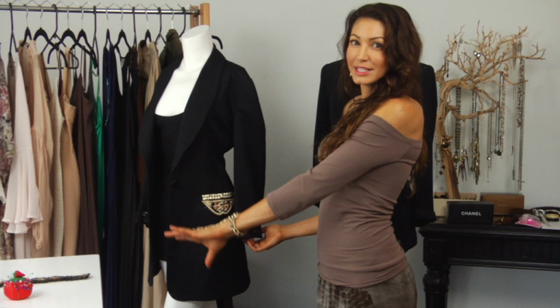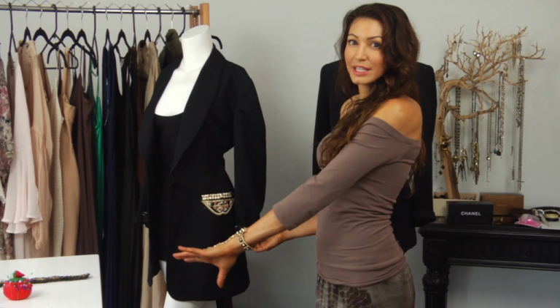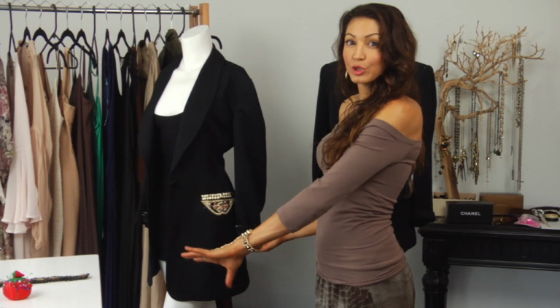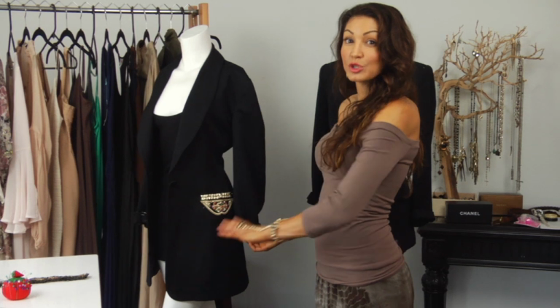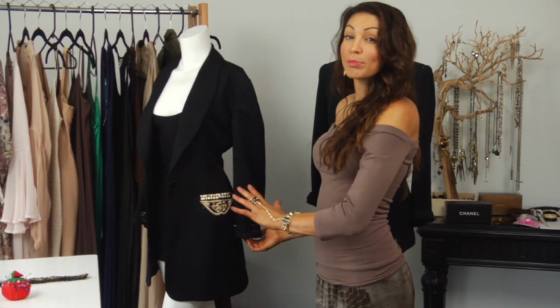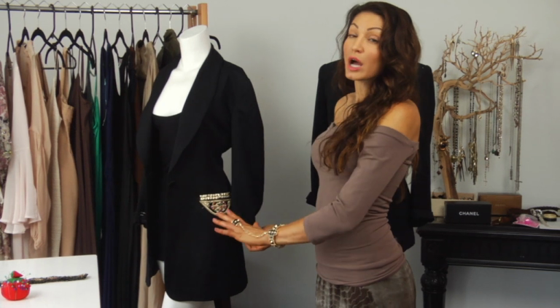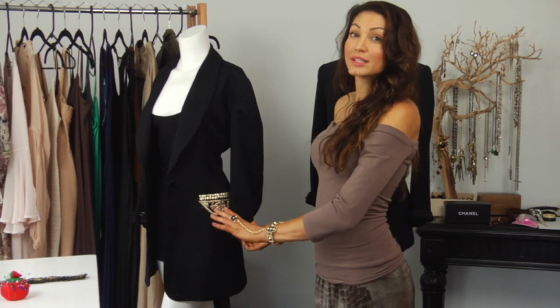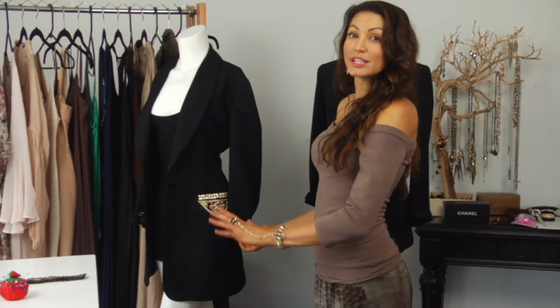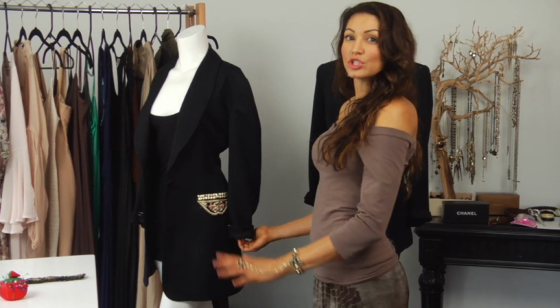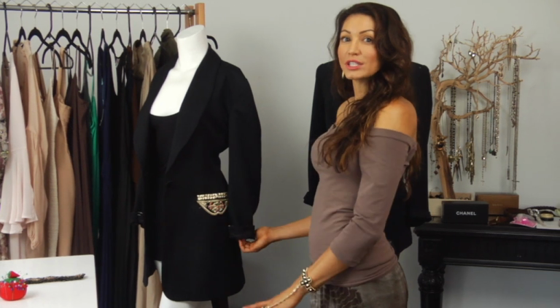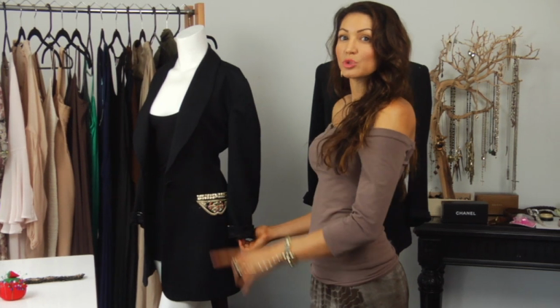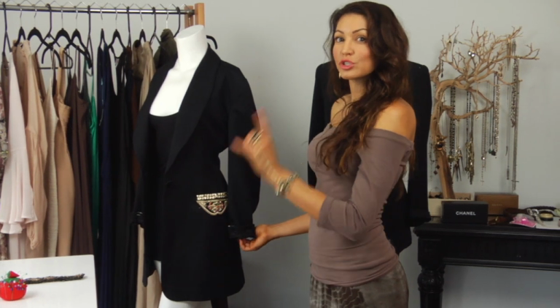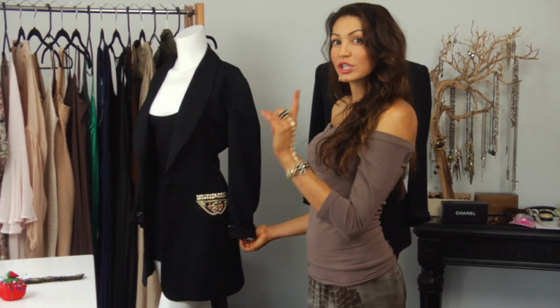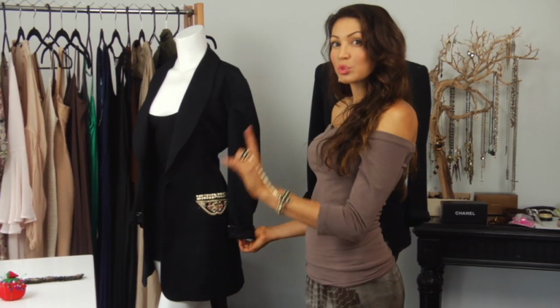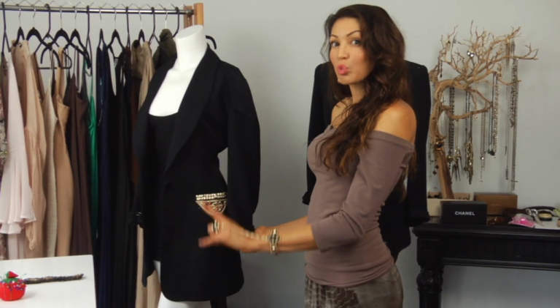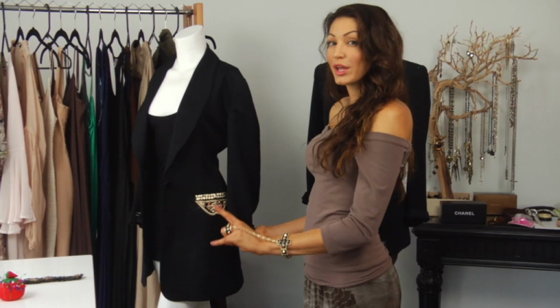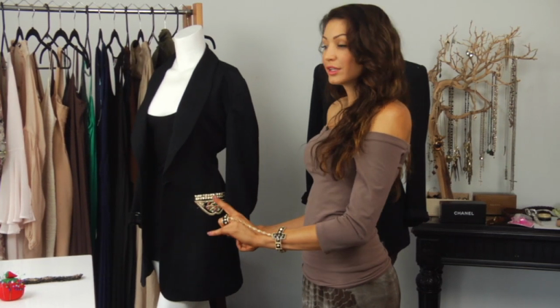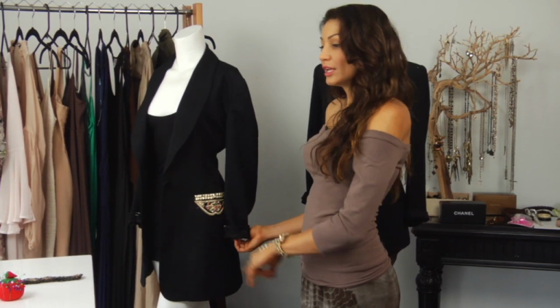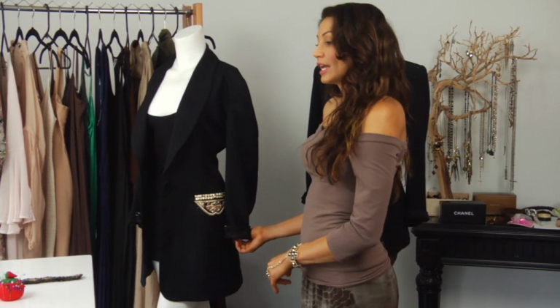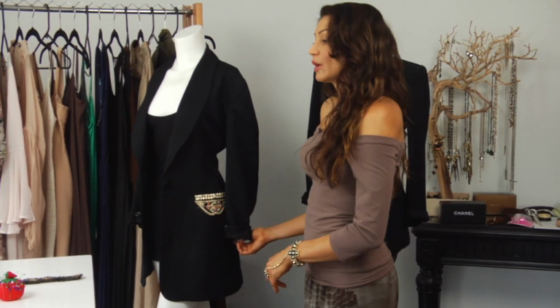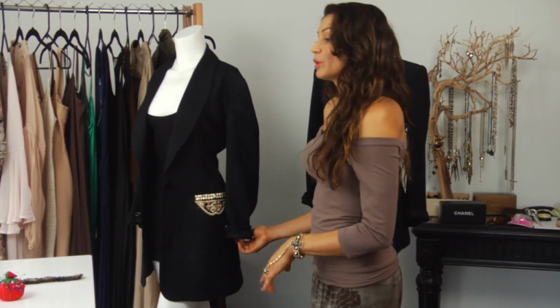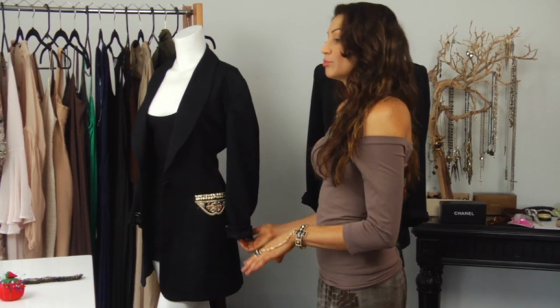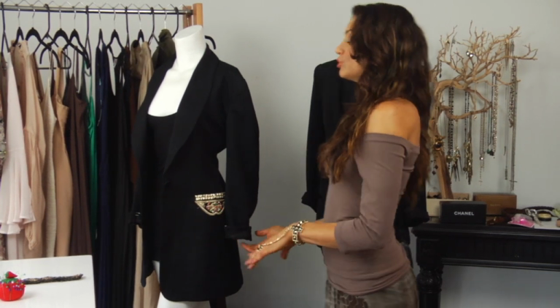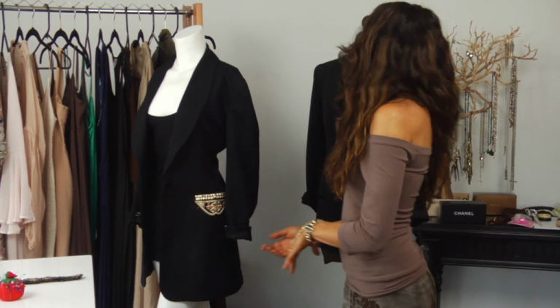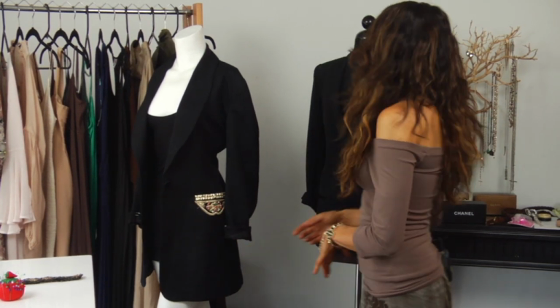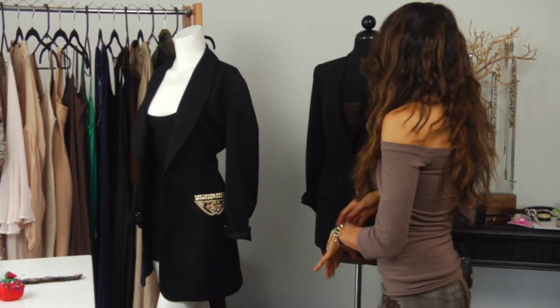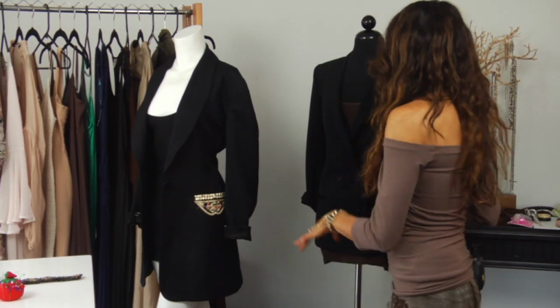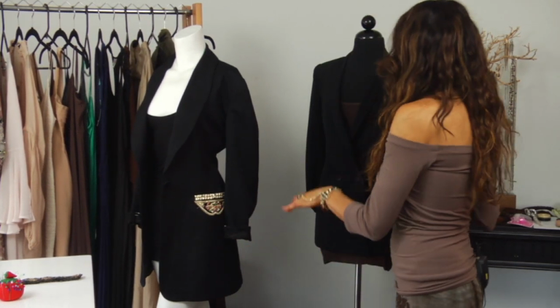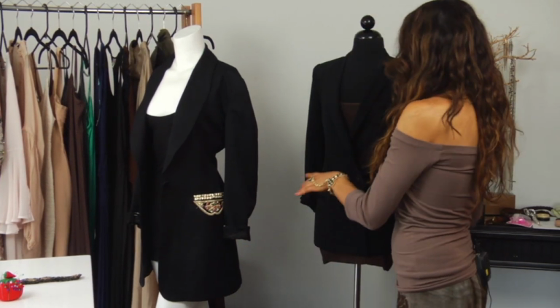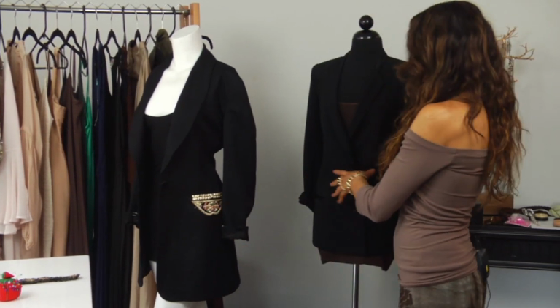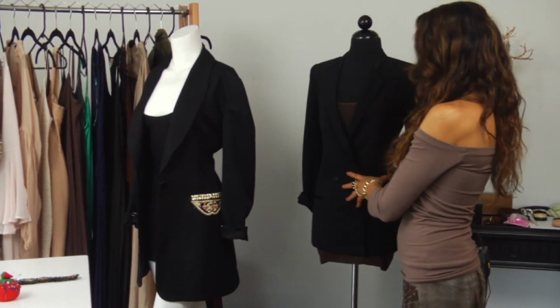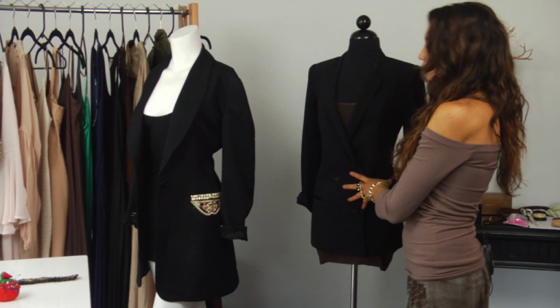So that was our second style tip. If you're going to do the pockets, I suggest doing just one. And now I want to move over to this blazer.